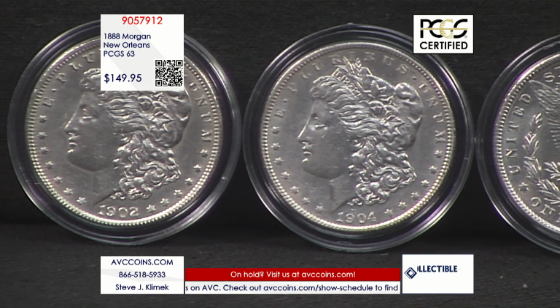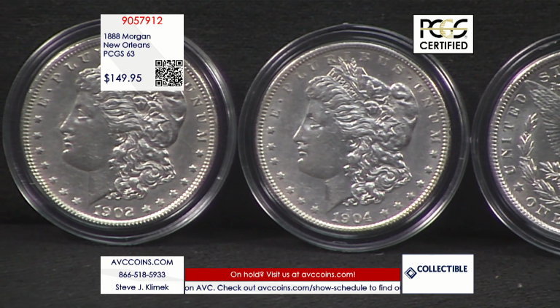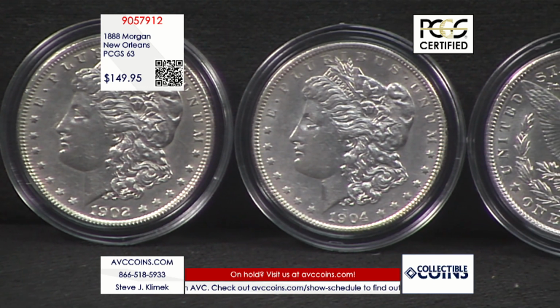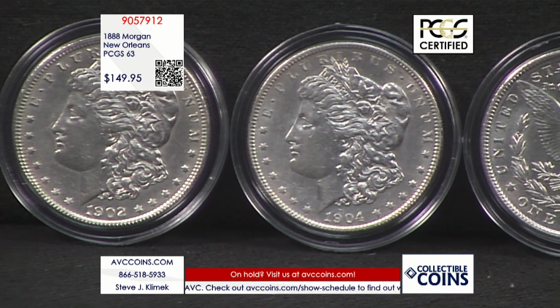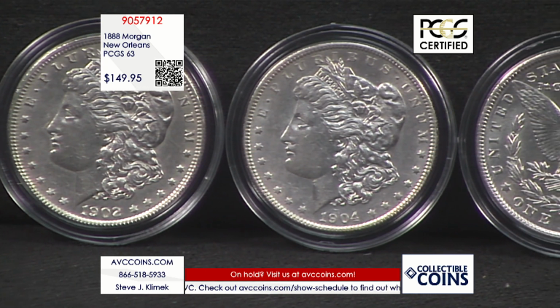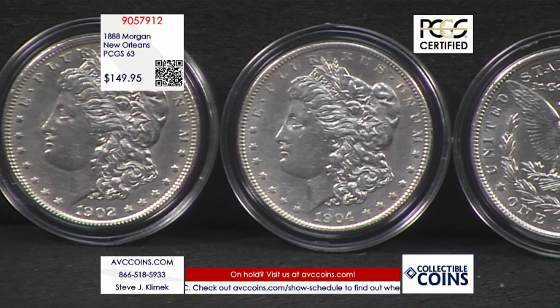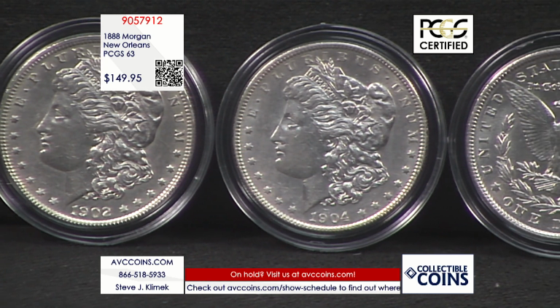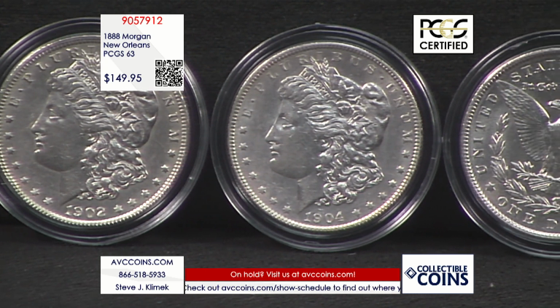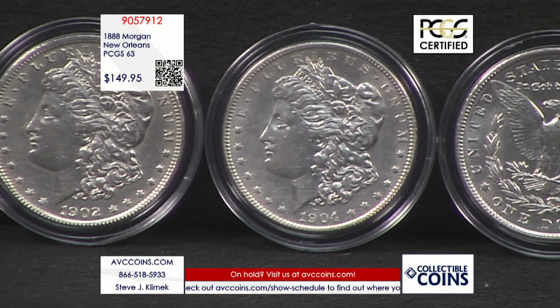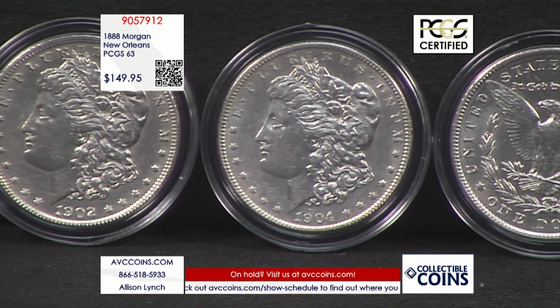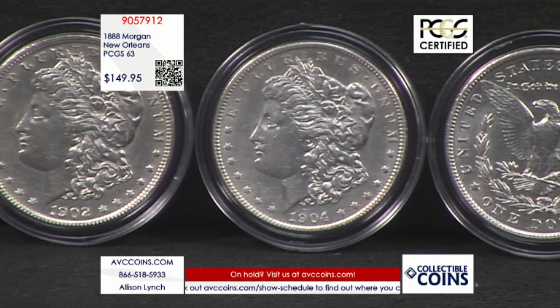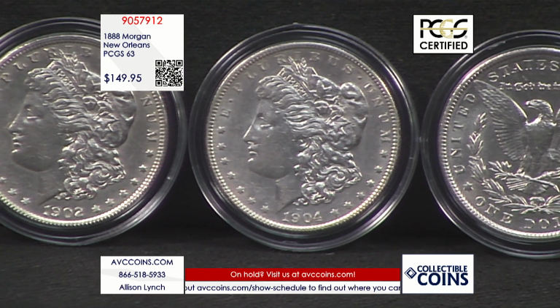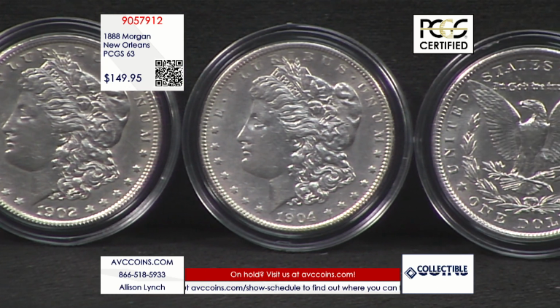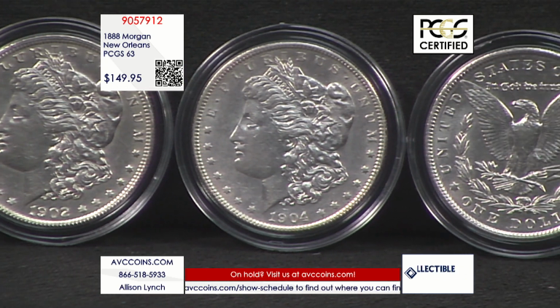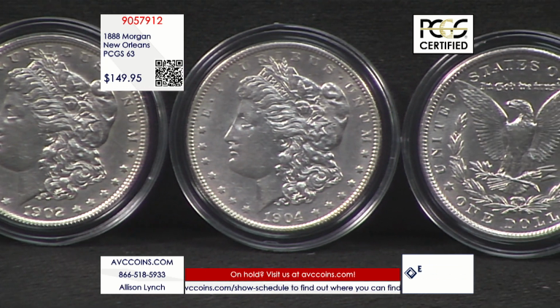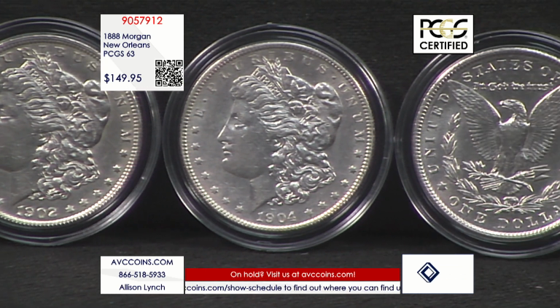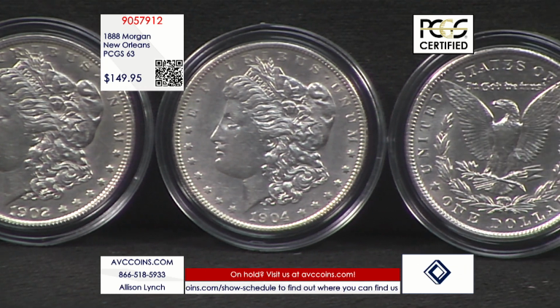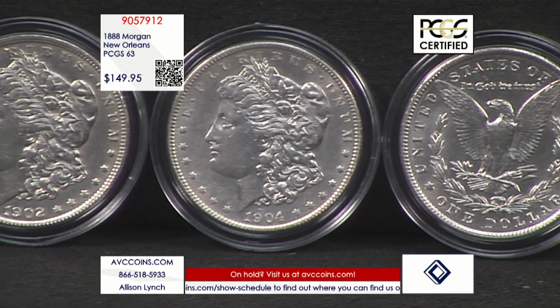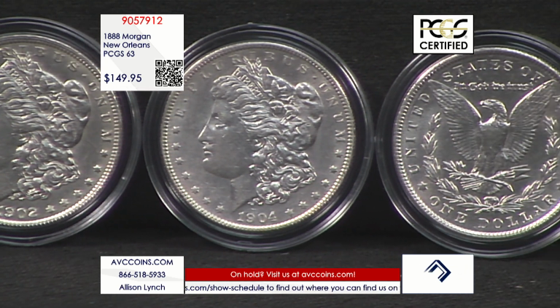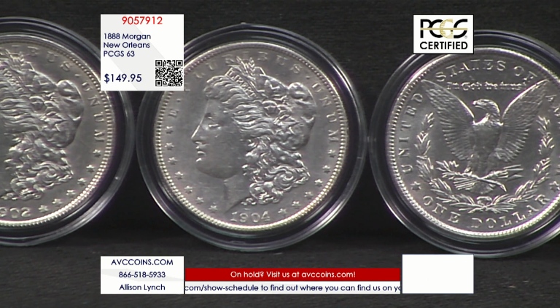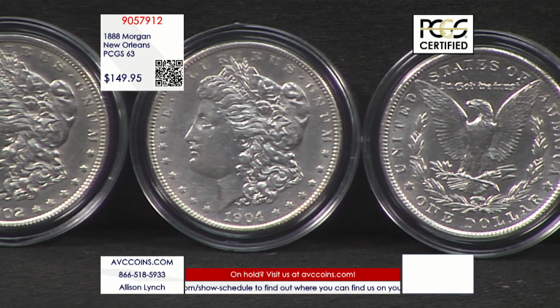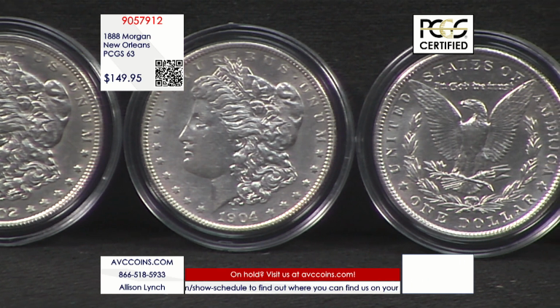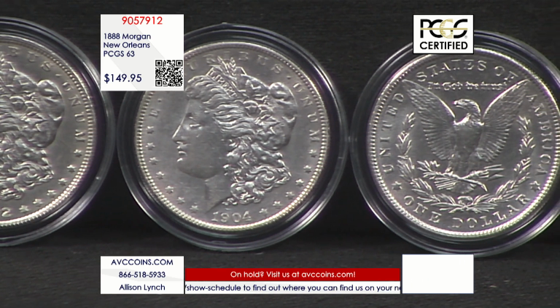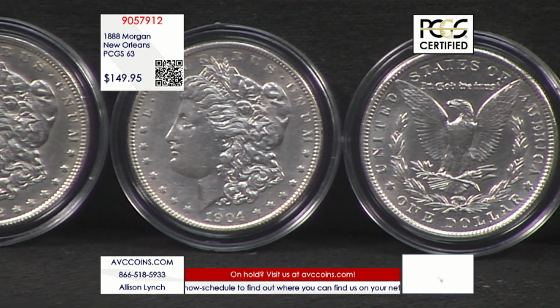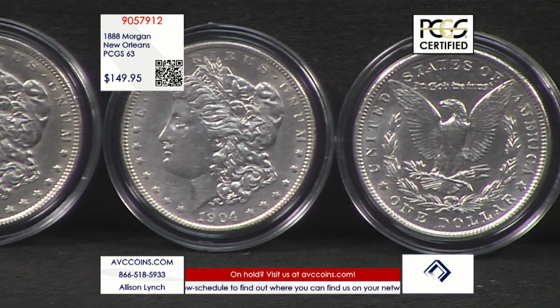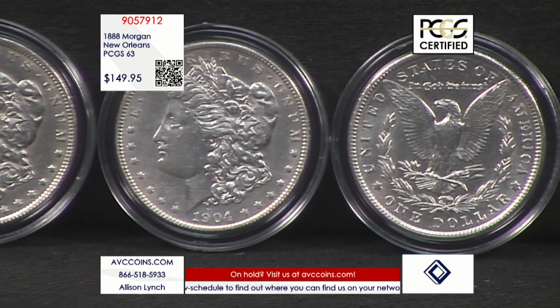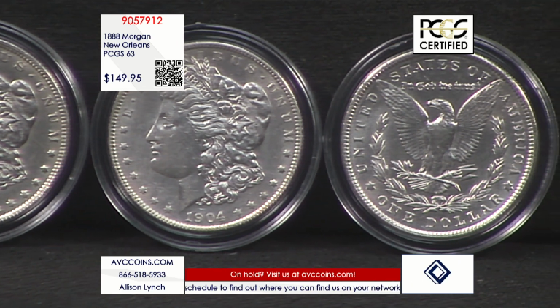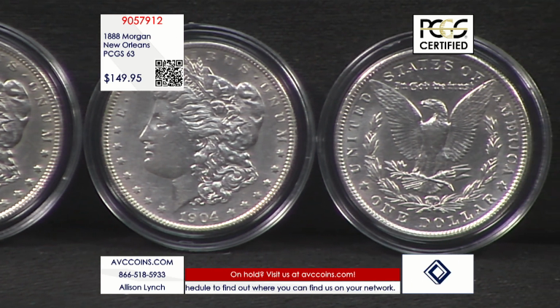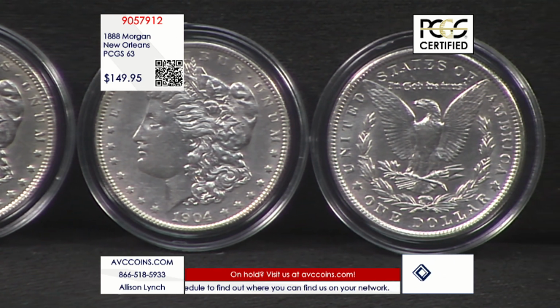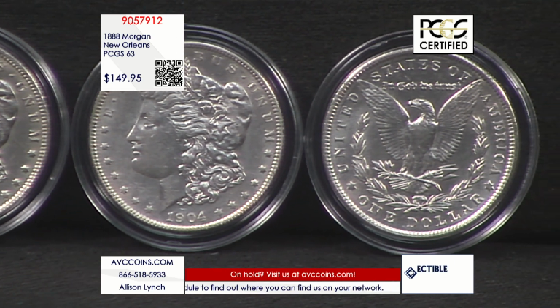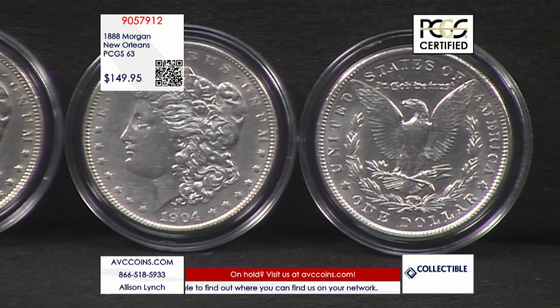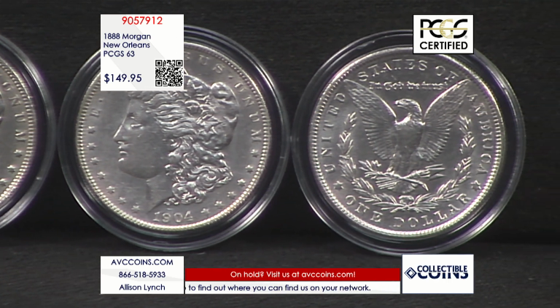This 1888-O is a secret silver dollar that many collectors have missed out on.